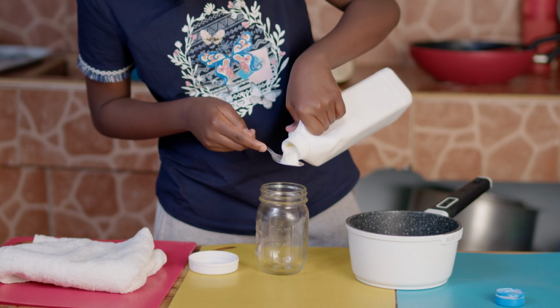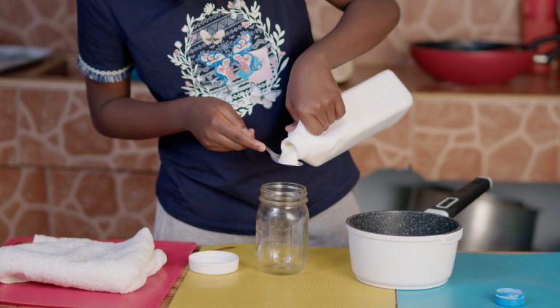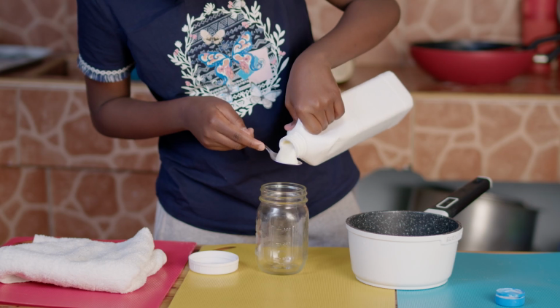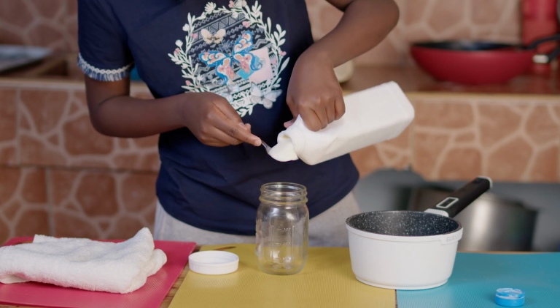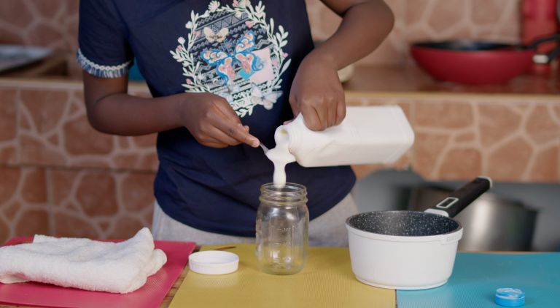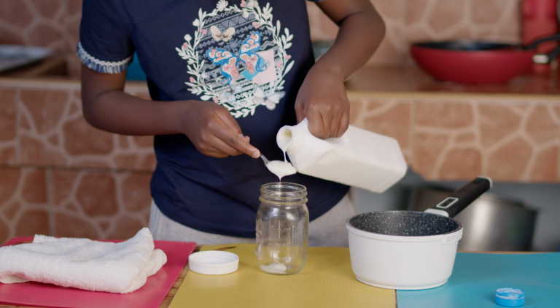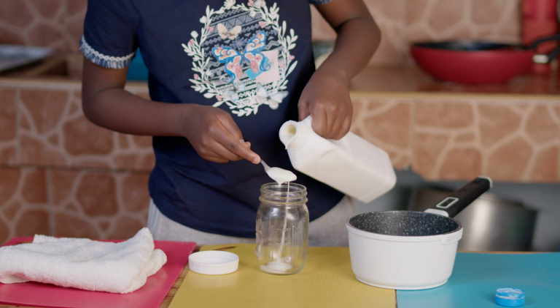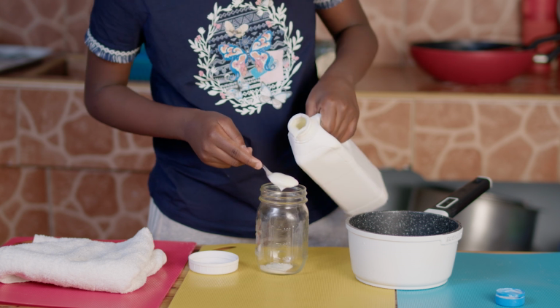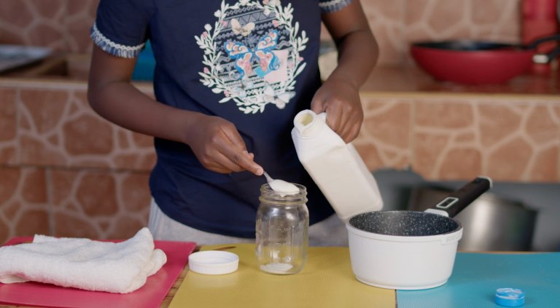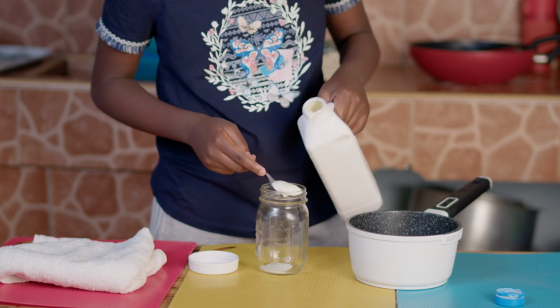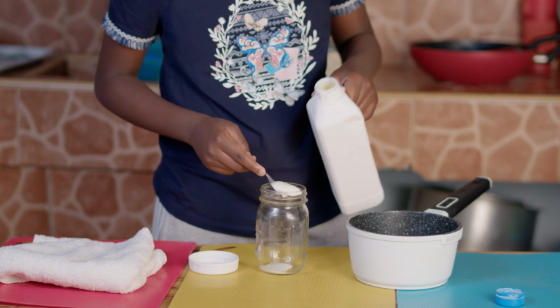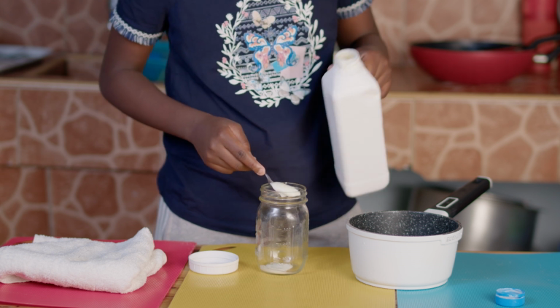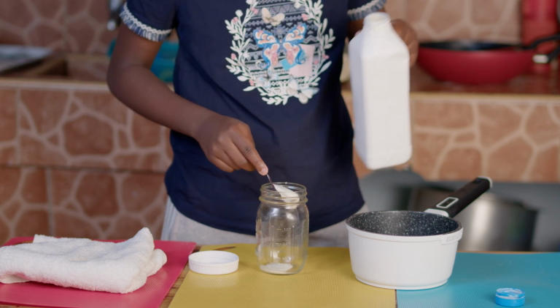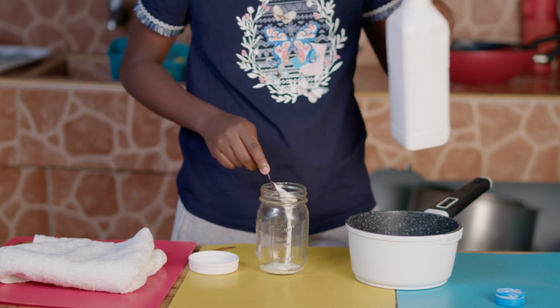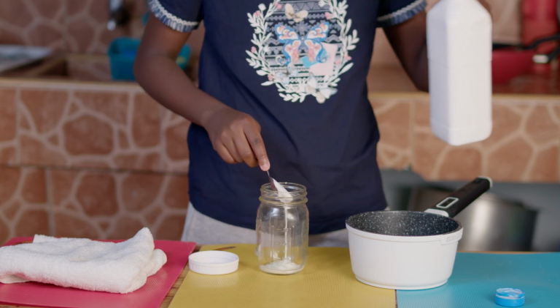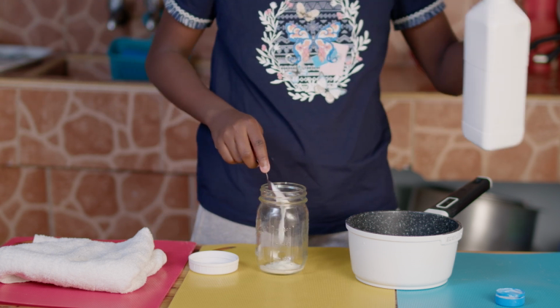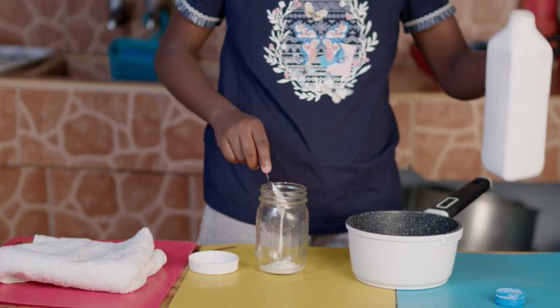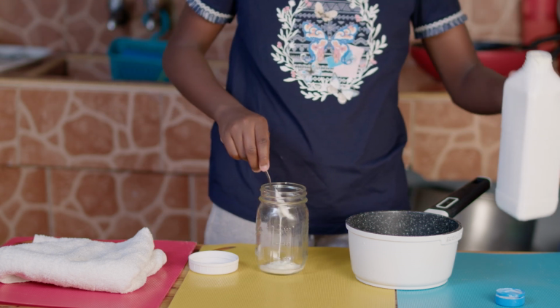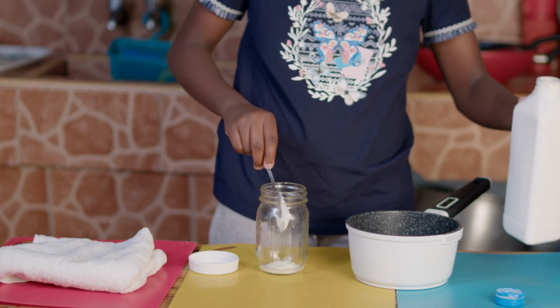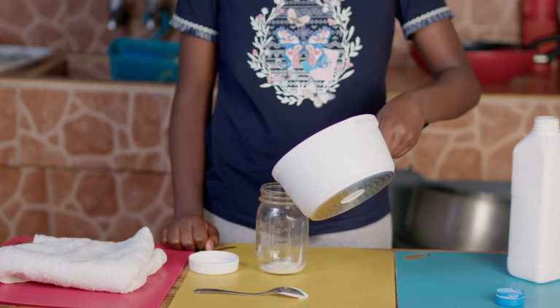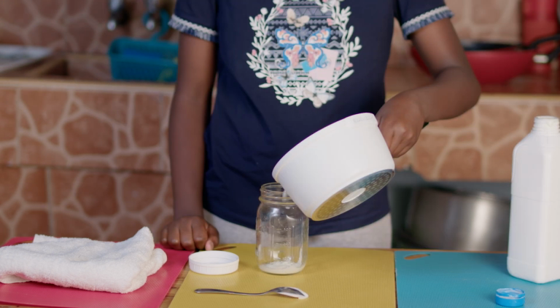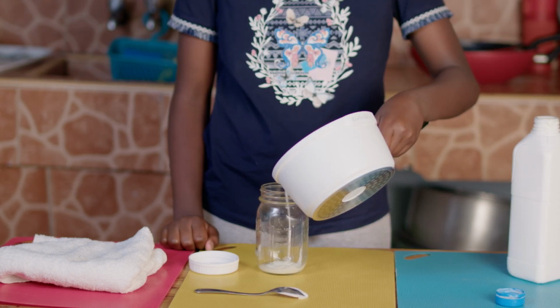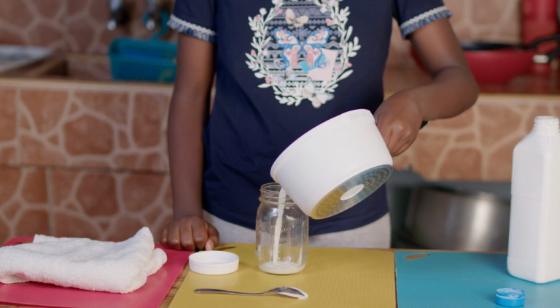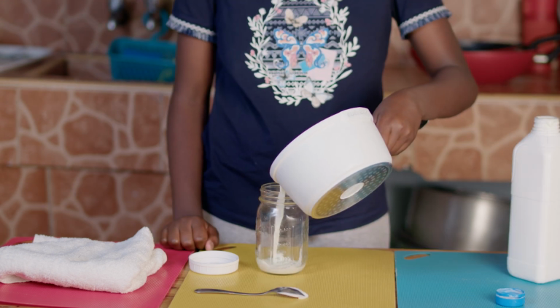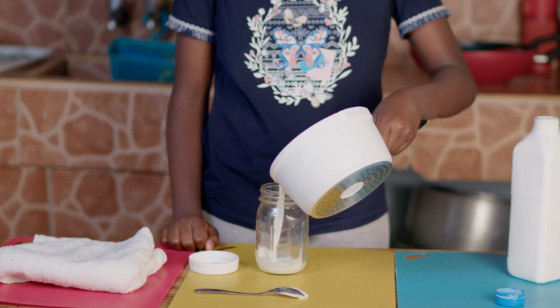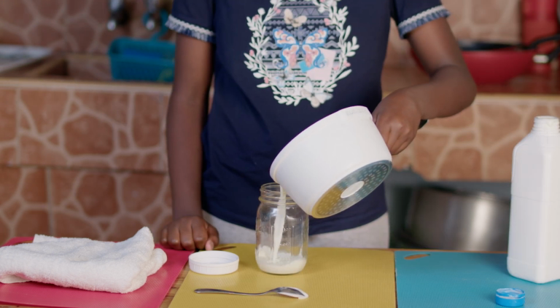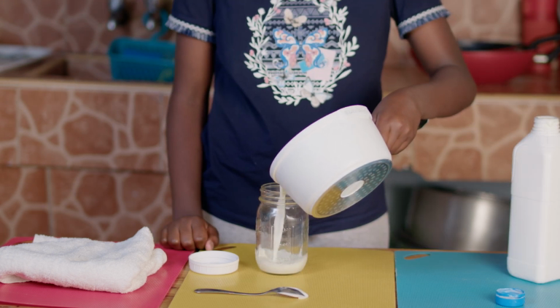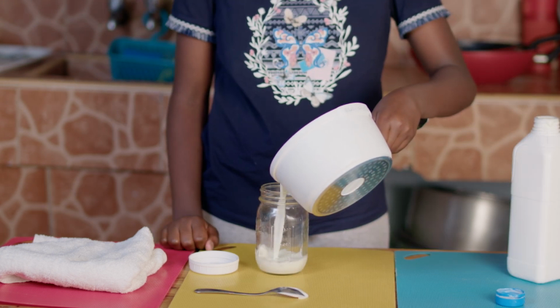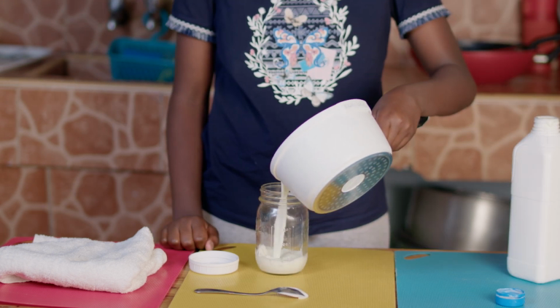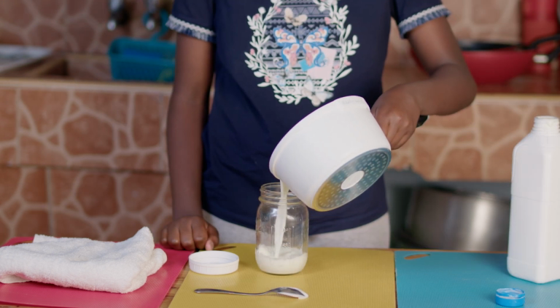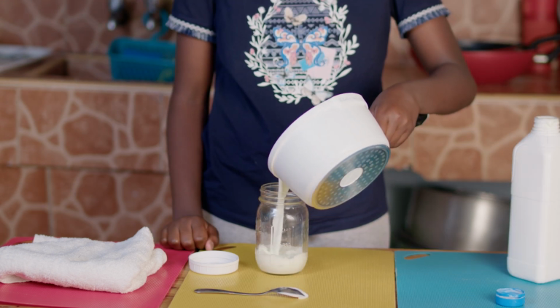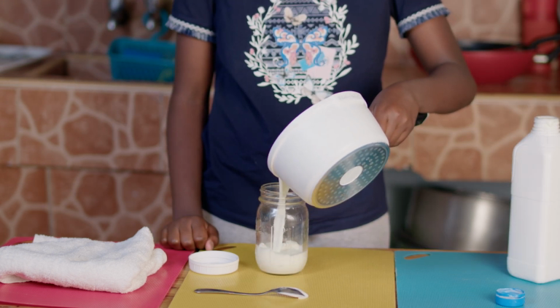In the empty jar, put one tablespoon of yogurt, then add the lukewarm milk and stir.